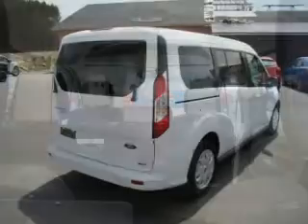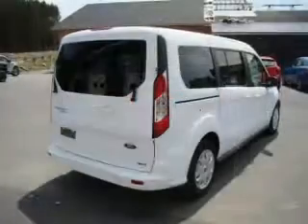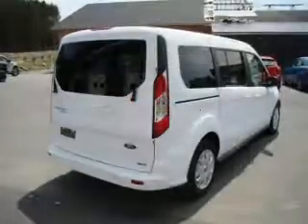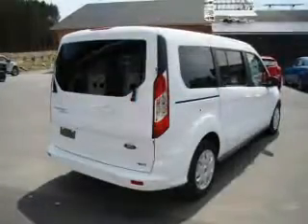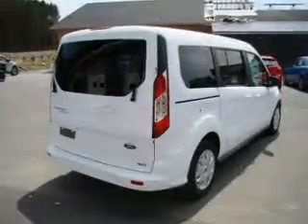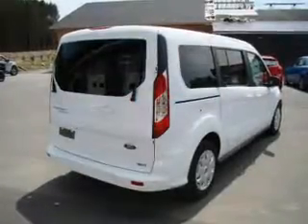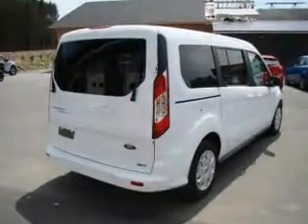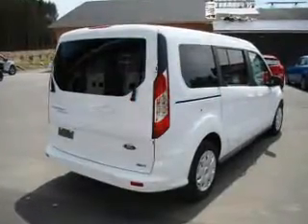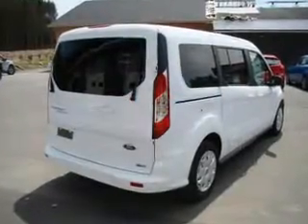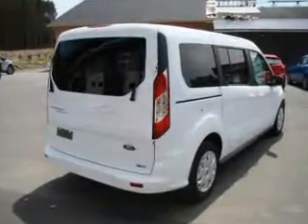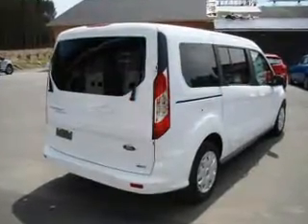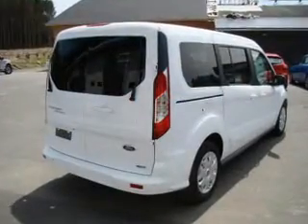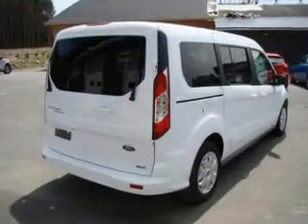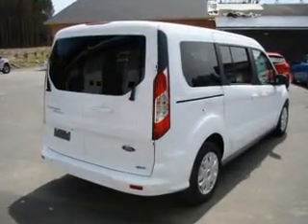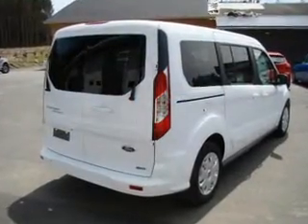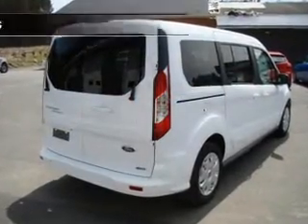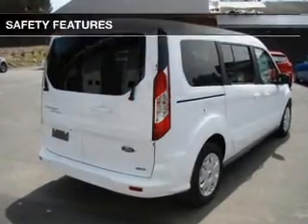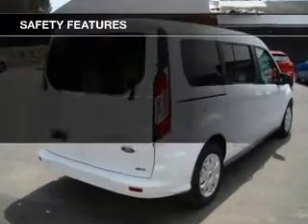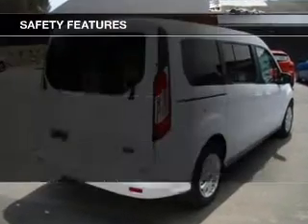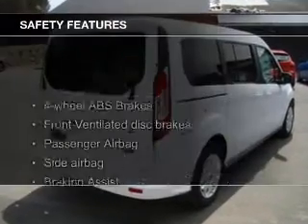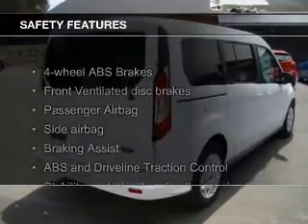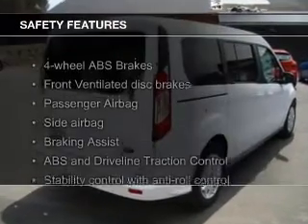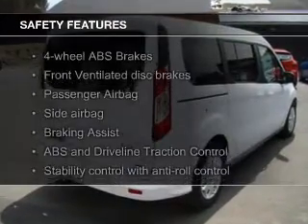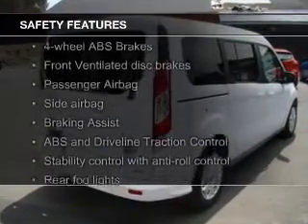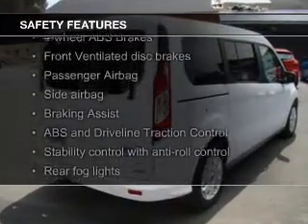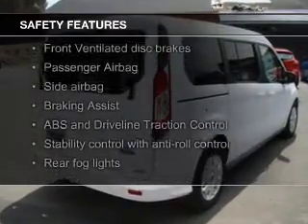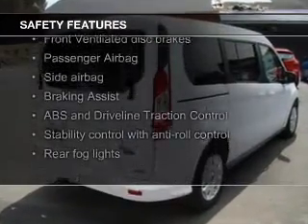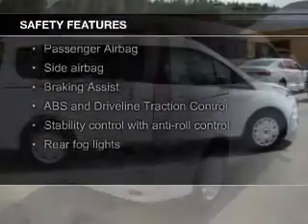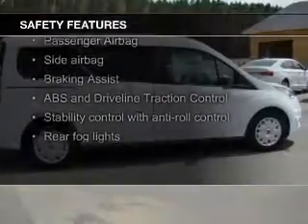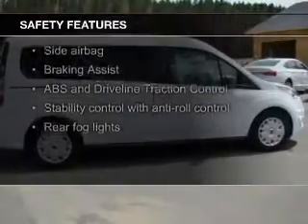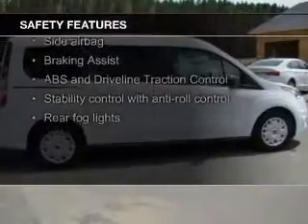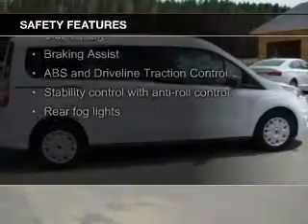Privacy glass, air conditioning, and power windows are also included. Safety was made a priority with these features.